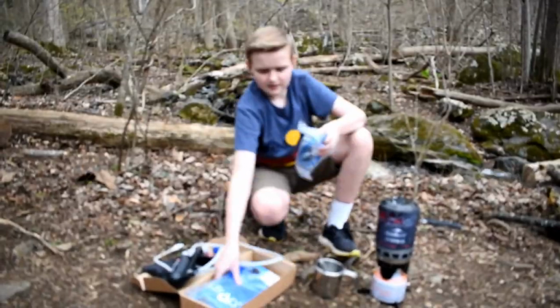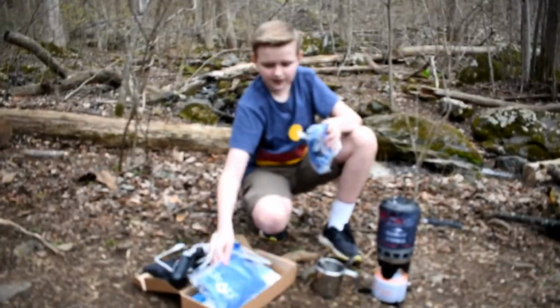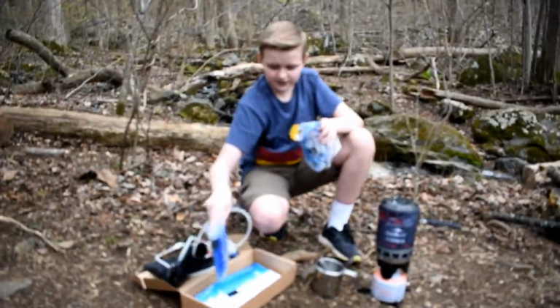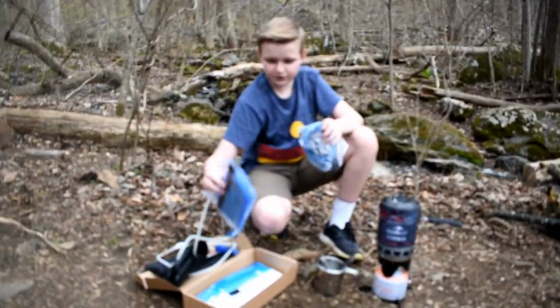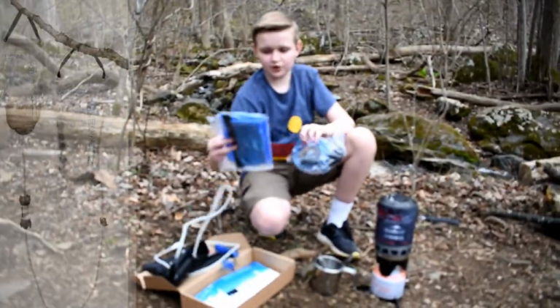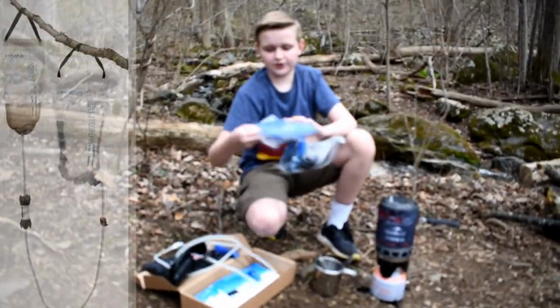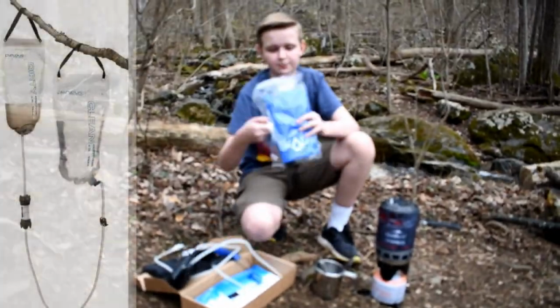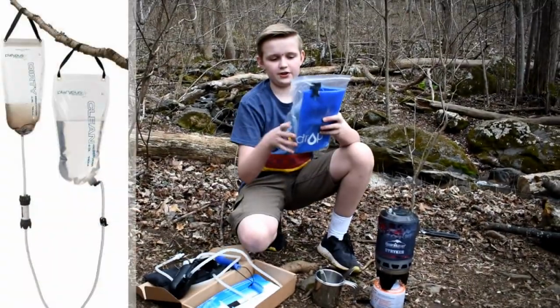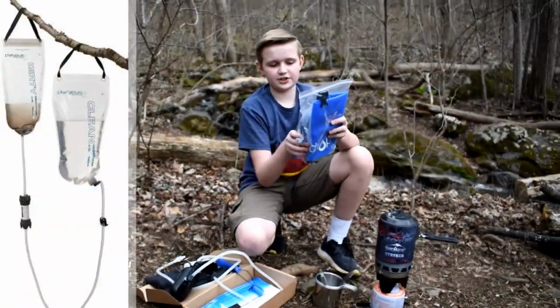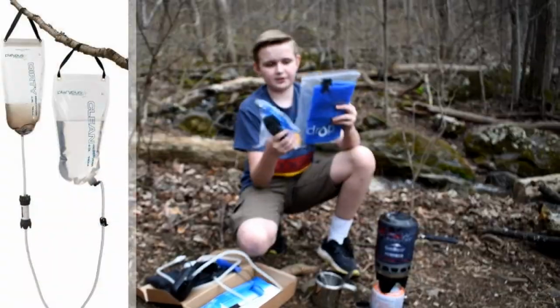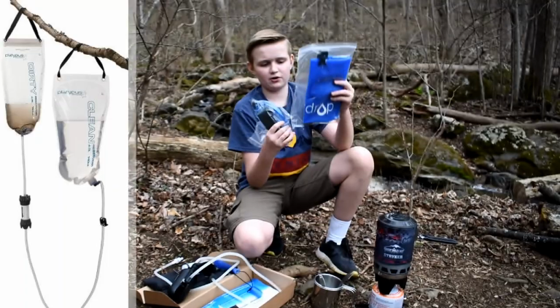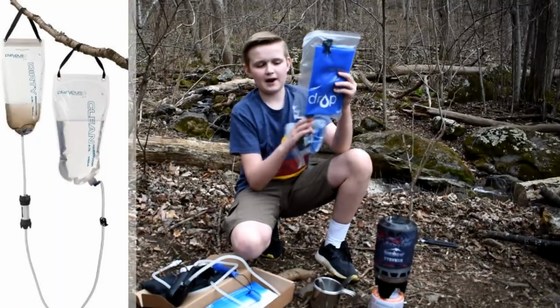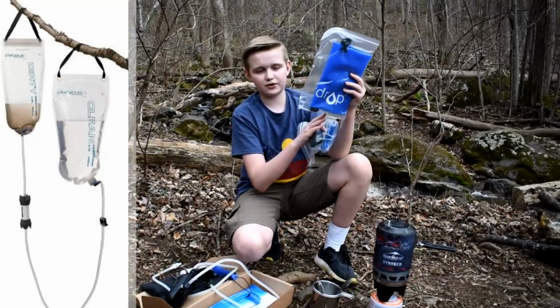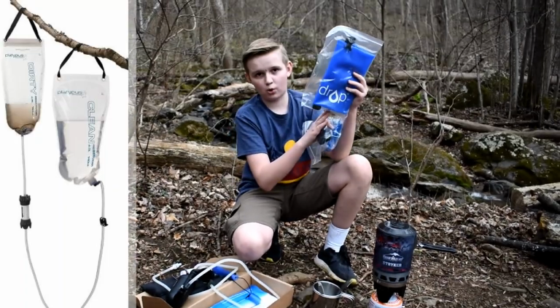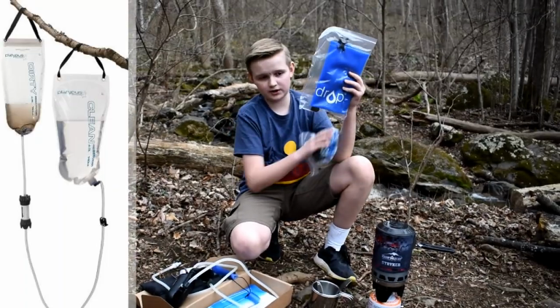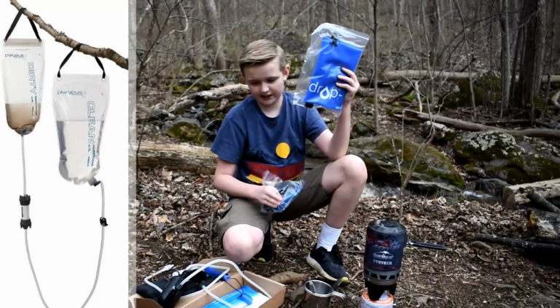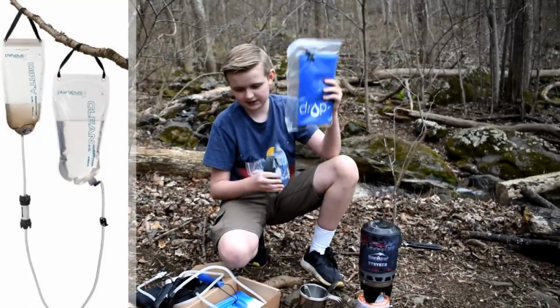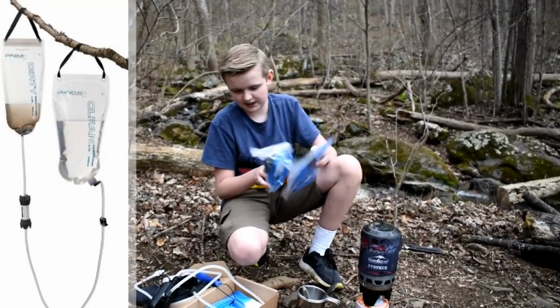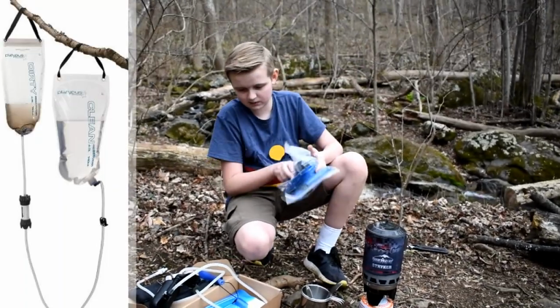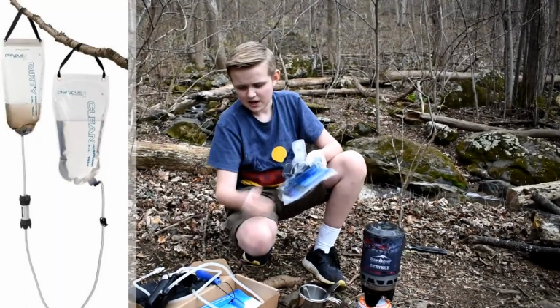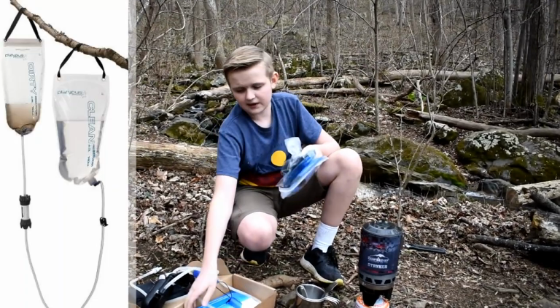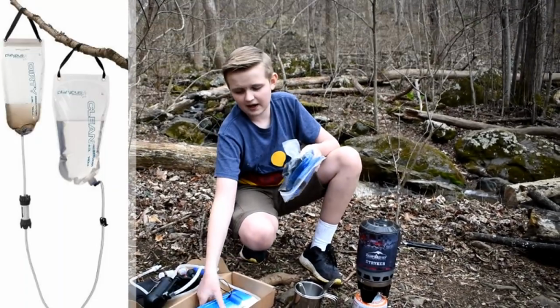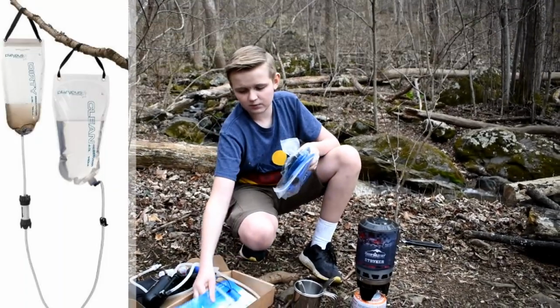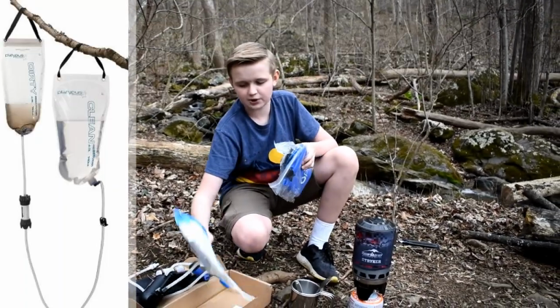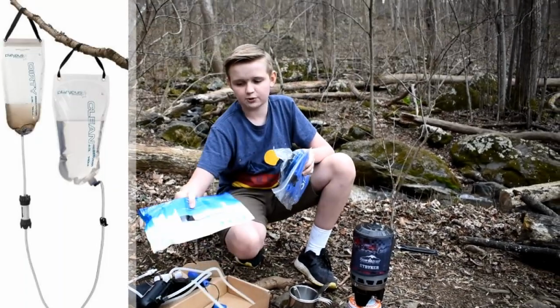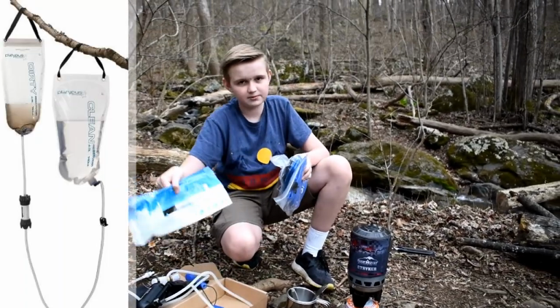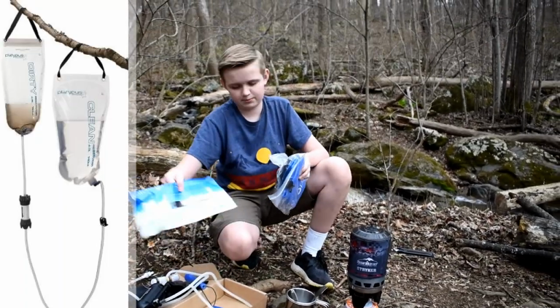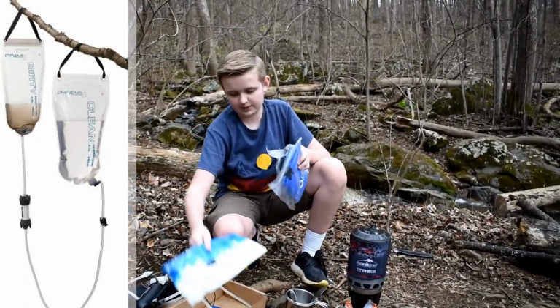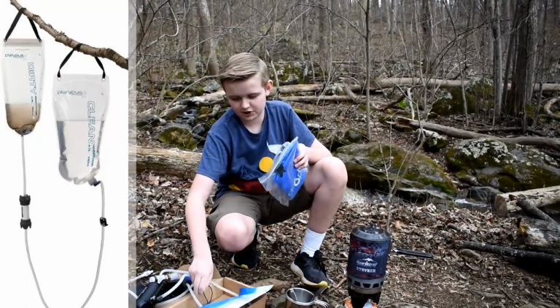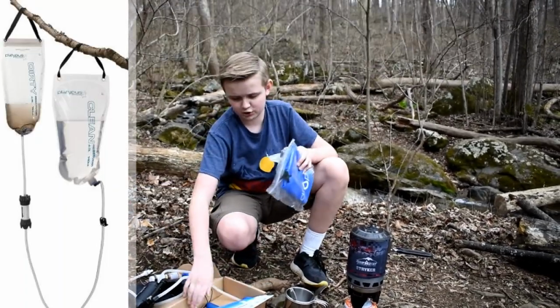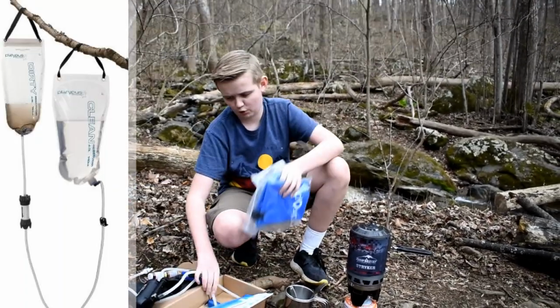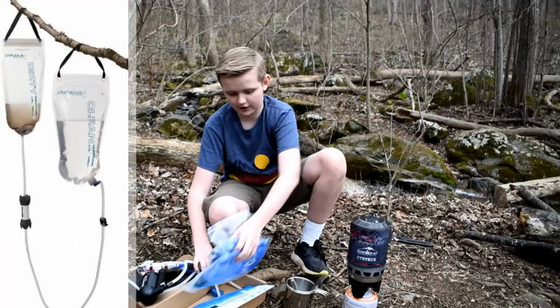What you do is put this up here with a cord hanging down, and that will give you pretty much pure water.